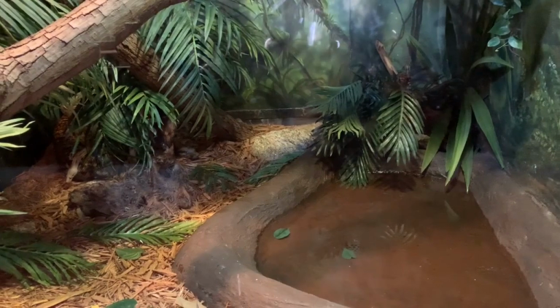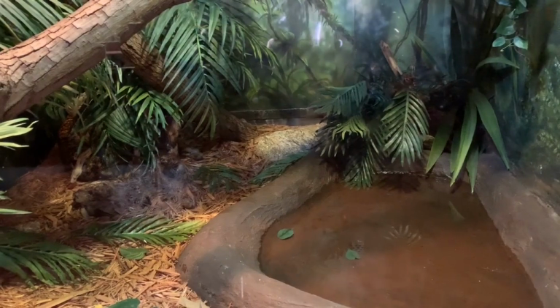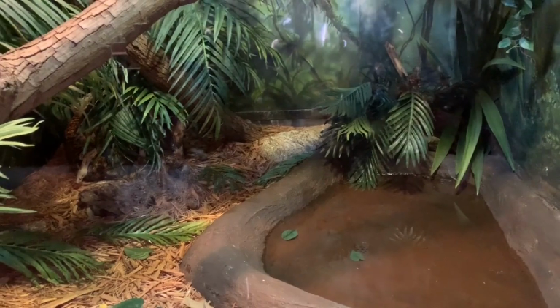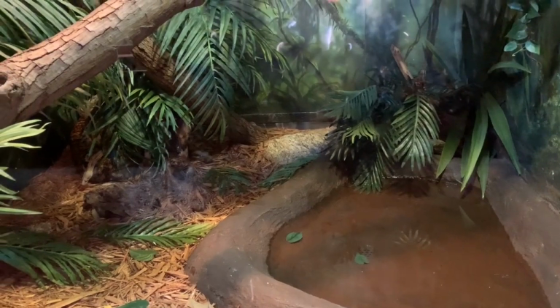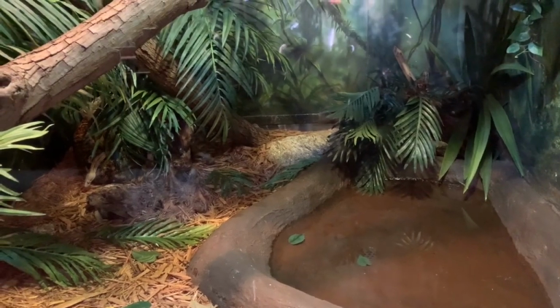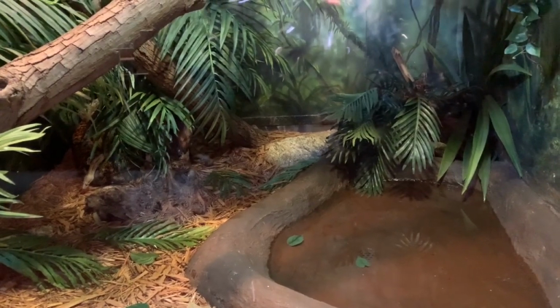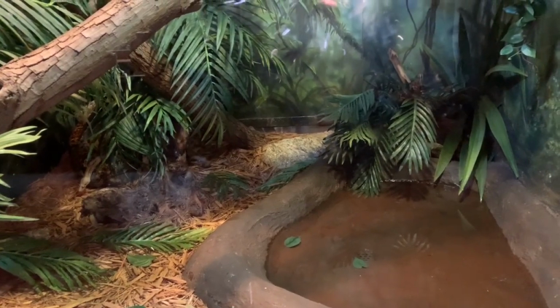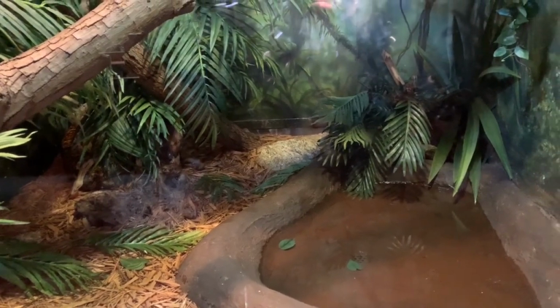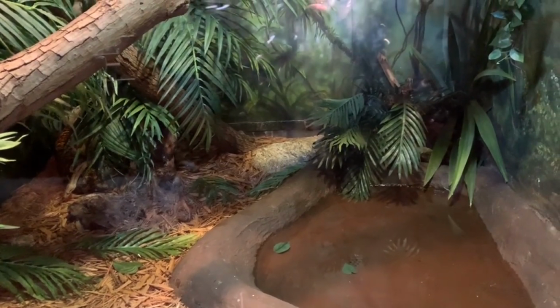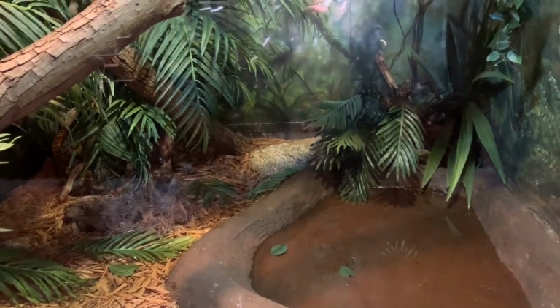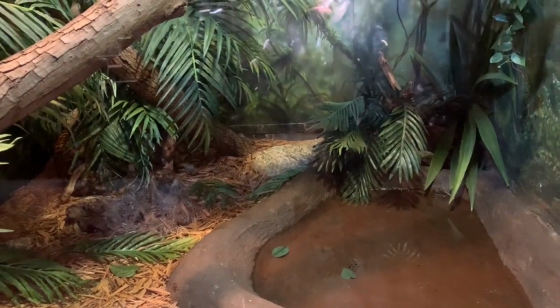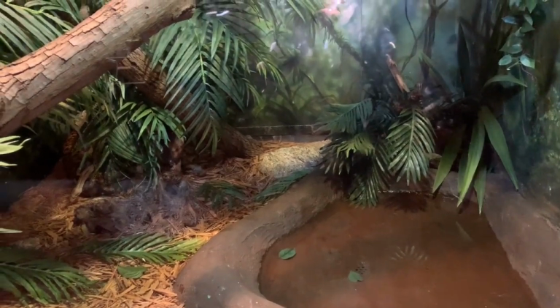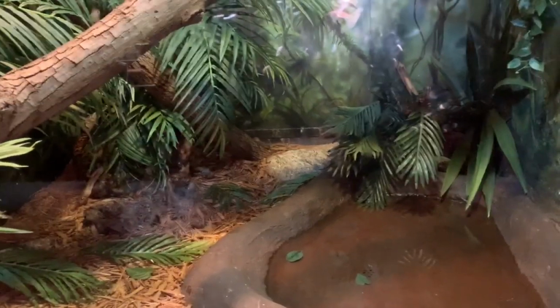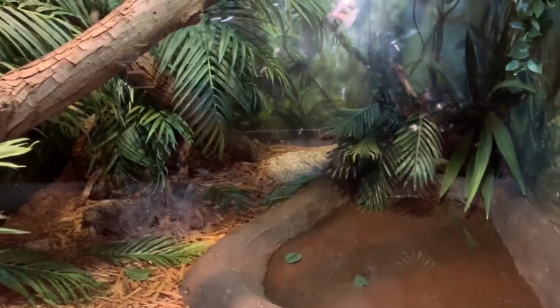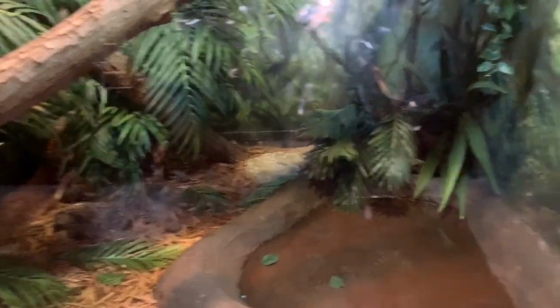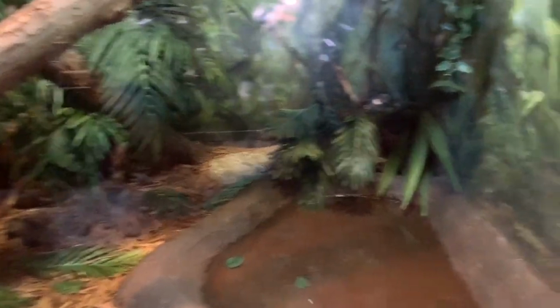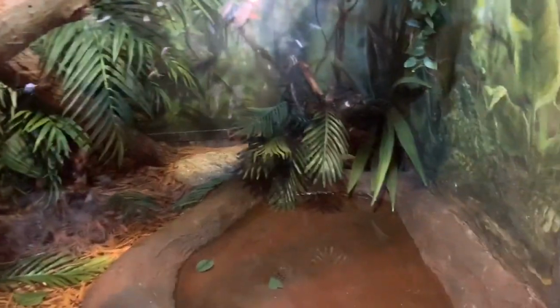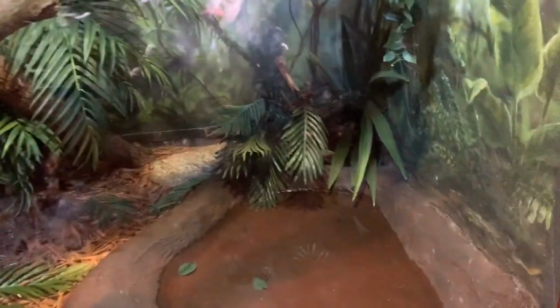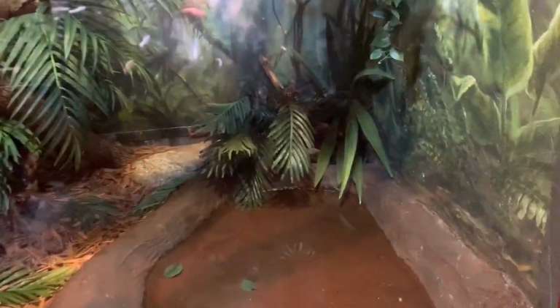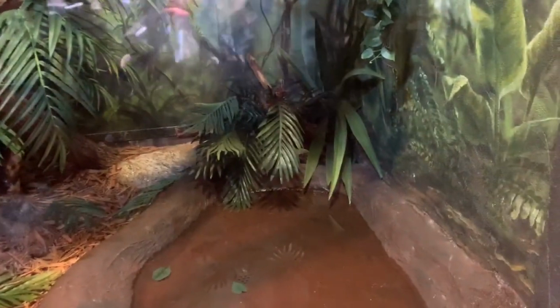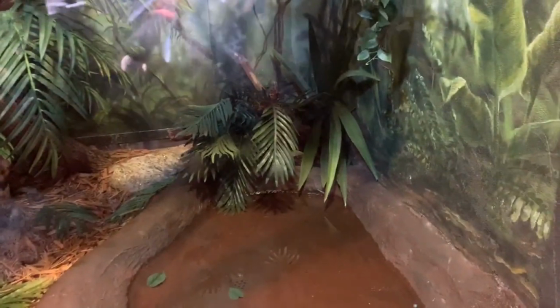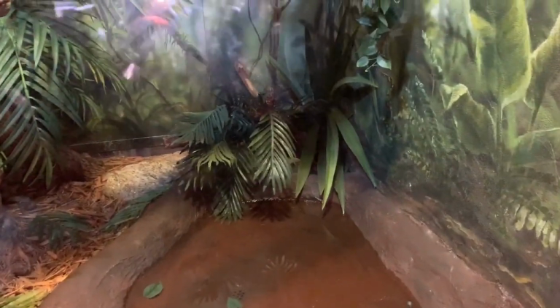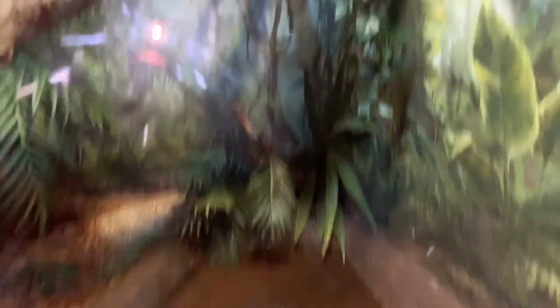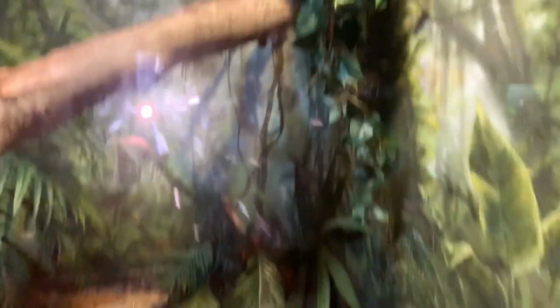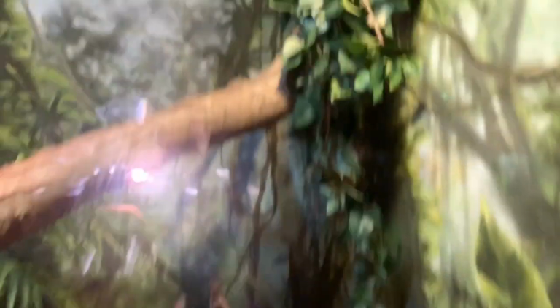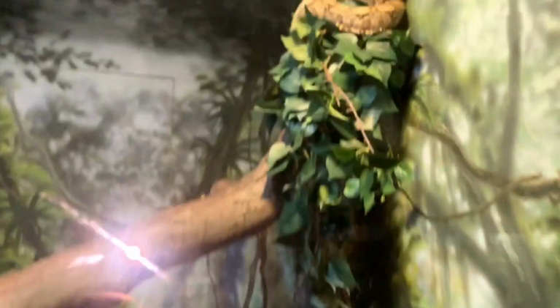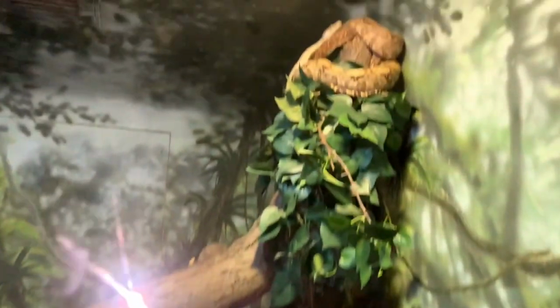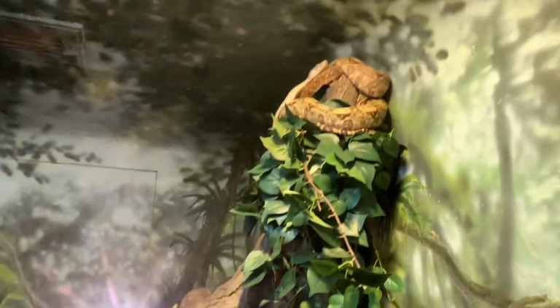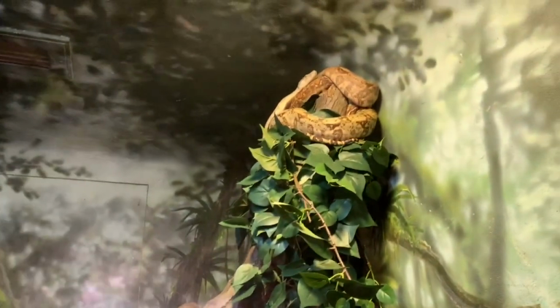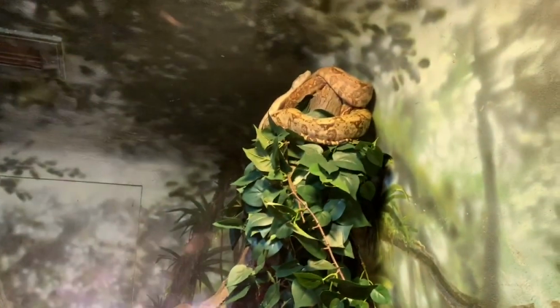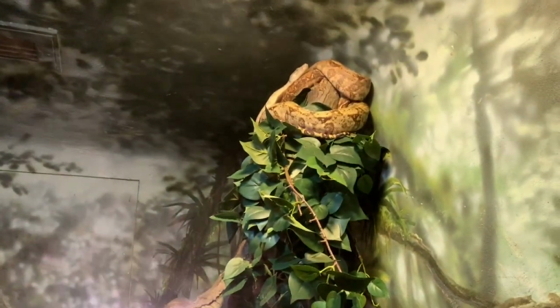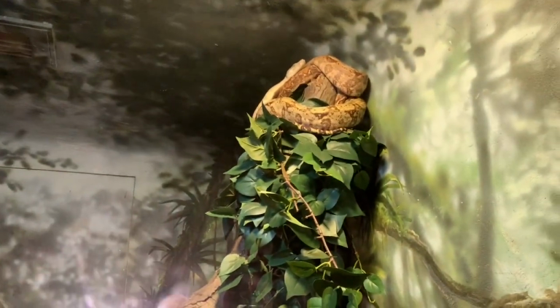This is a boa constrictor enclosure. It does have water and a hide in the back. There he is basking.